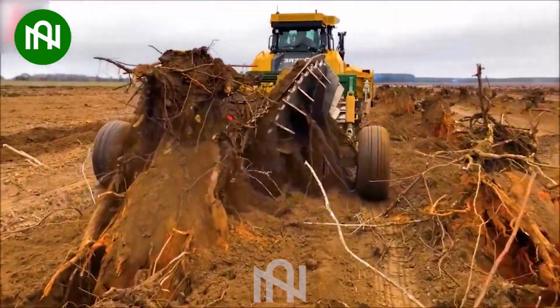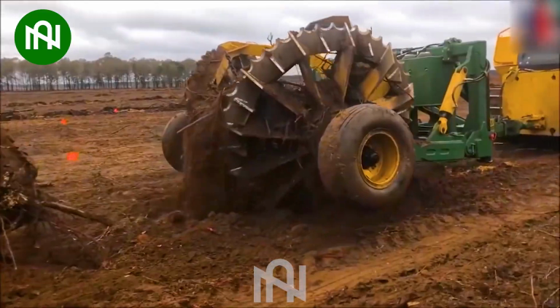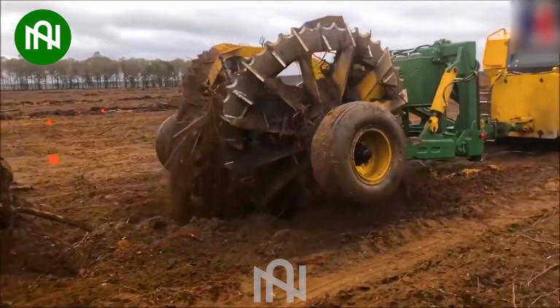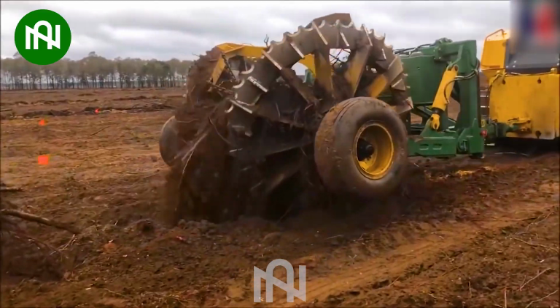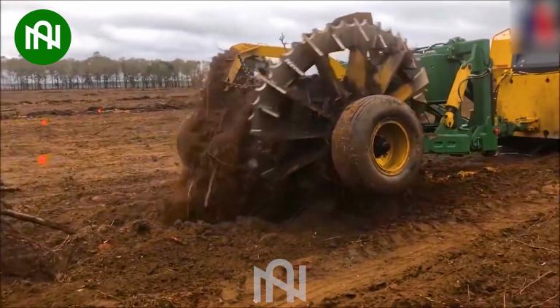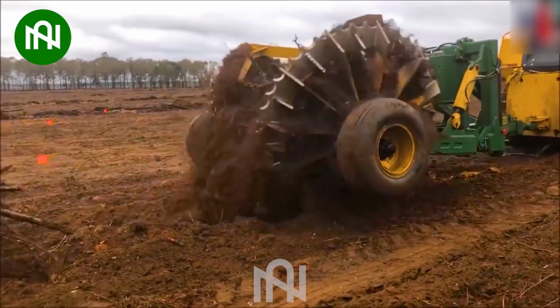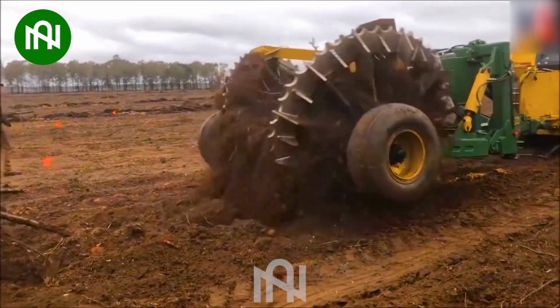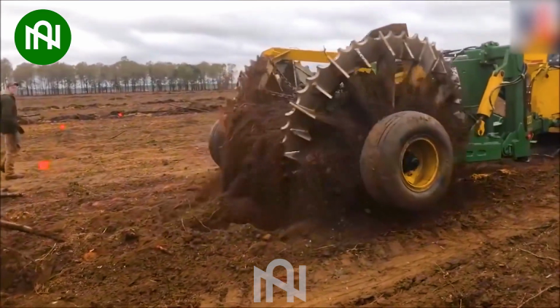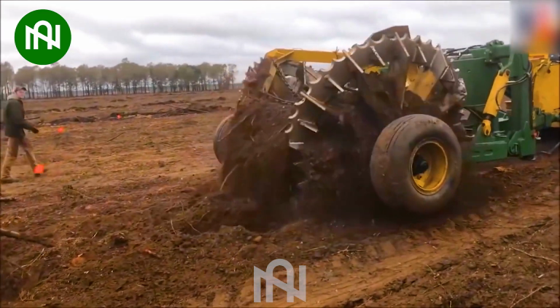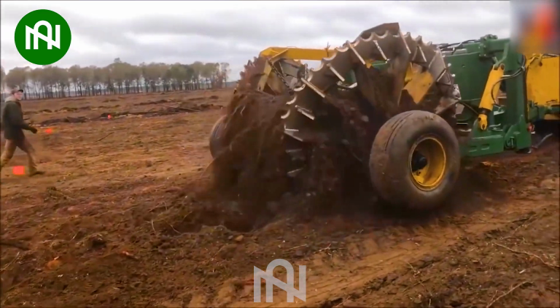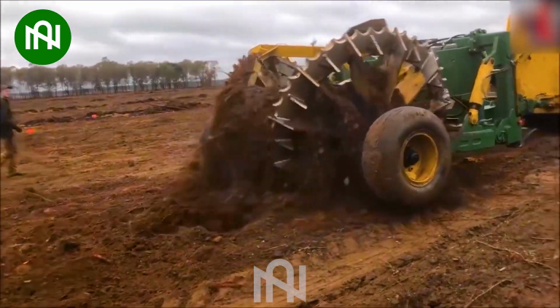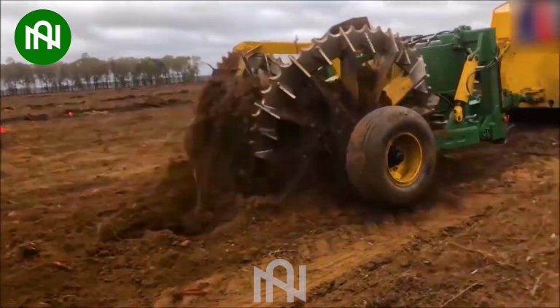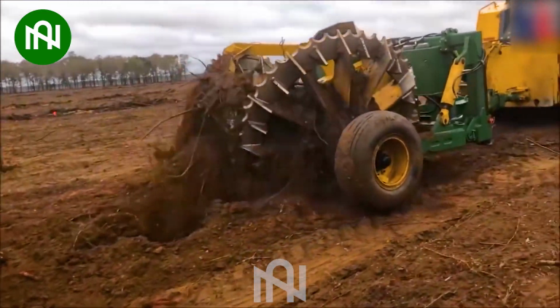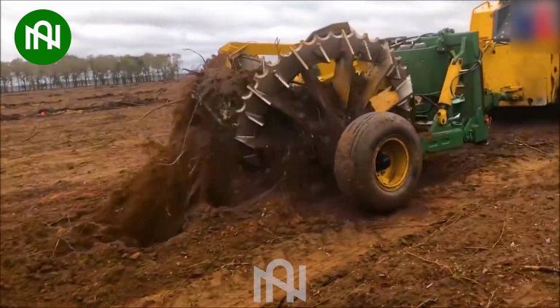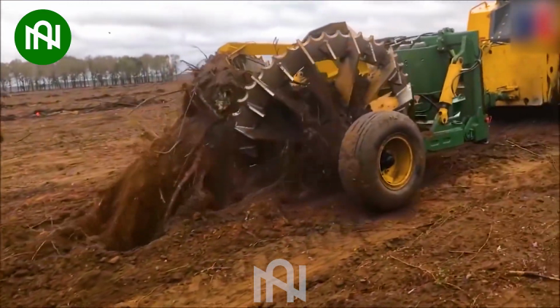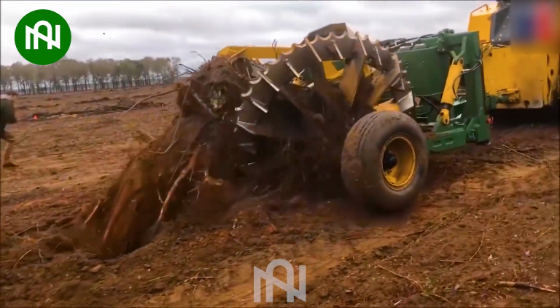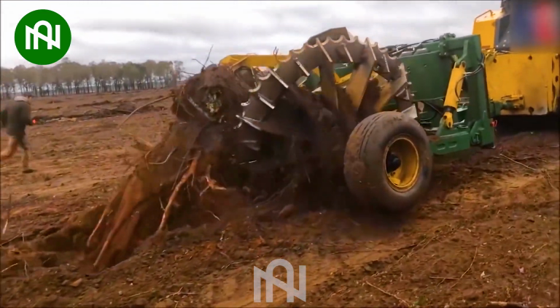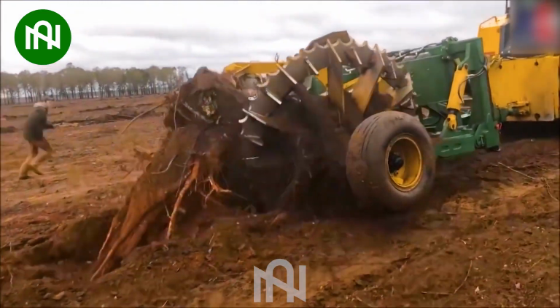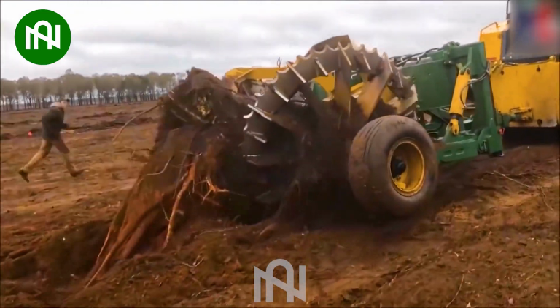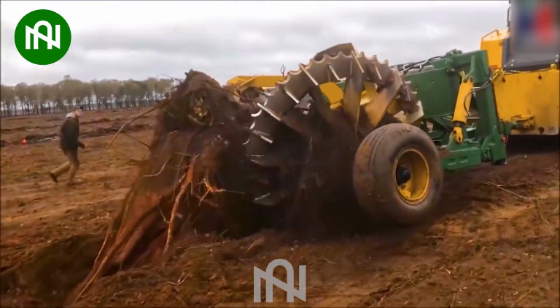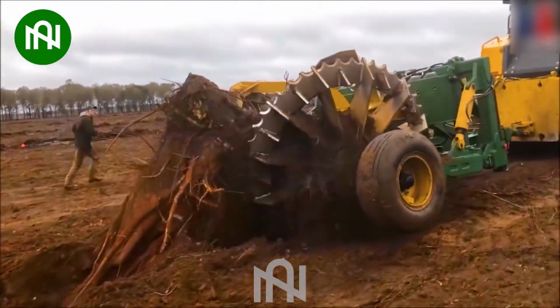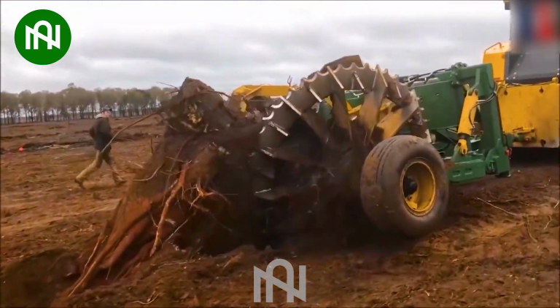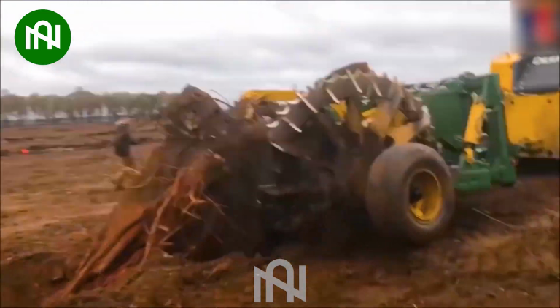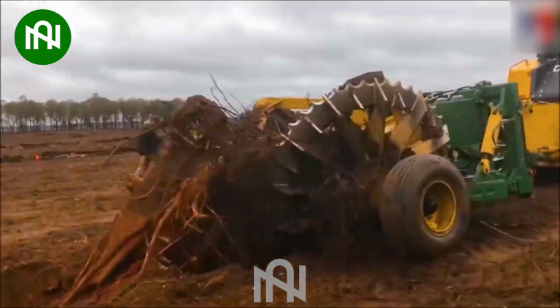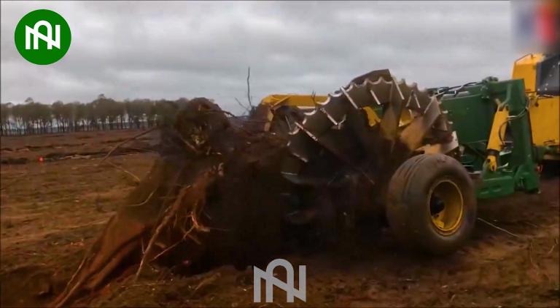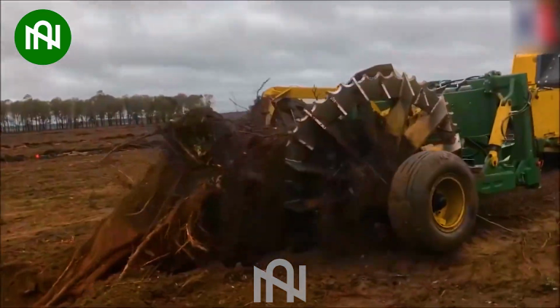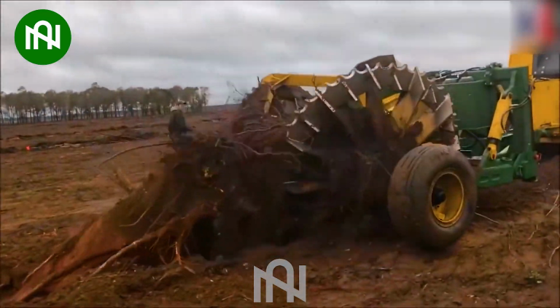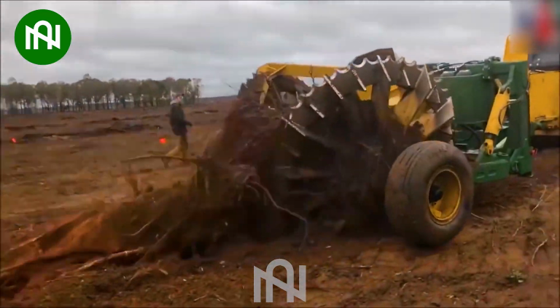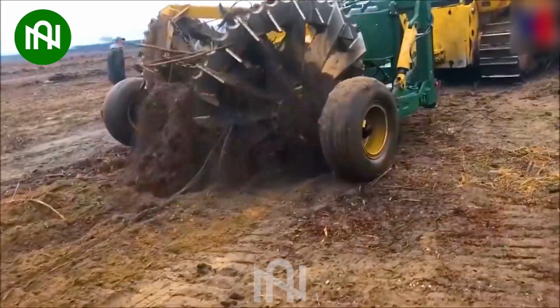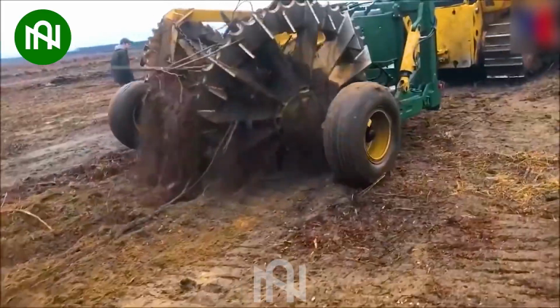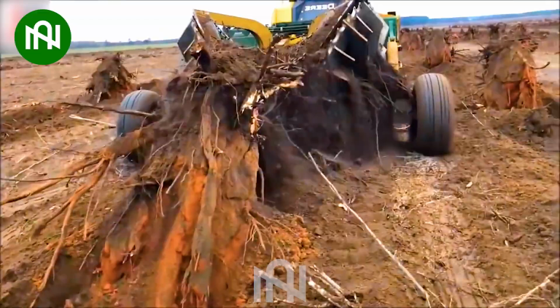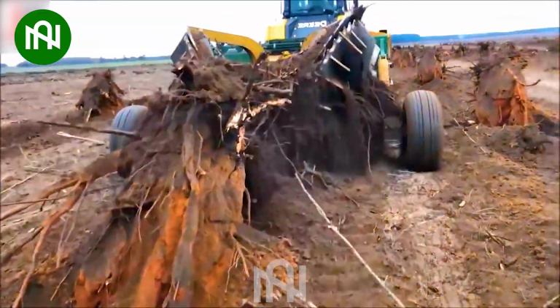How can this machine pick up large roots so easily, like pulling up carrots?